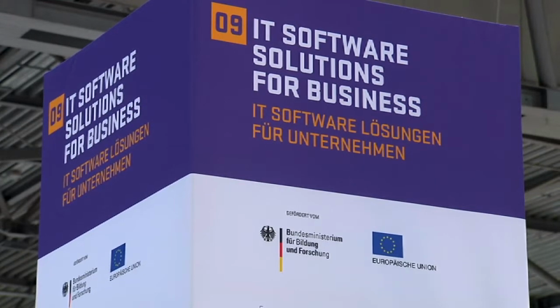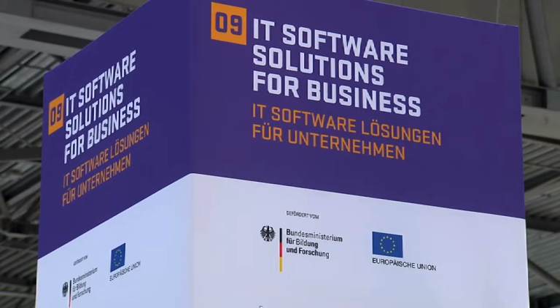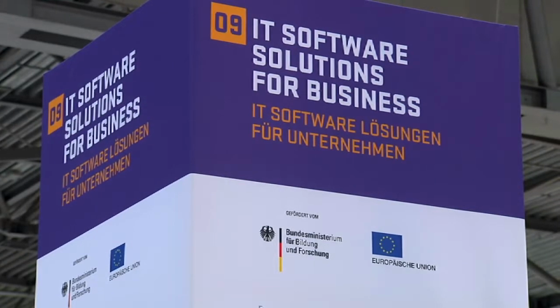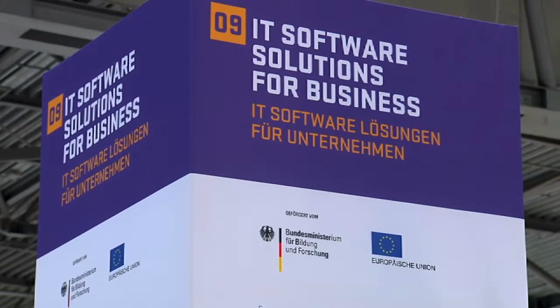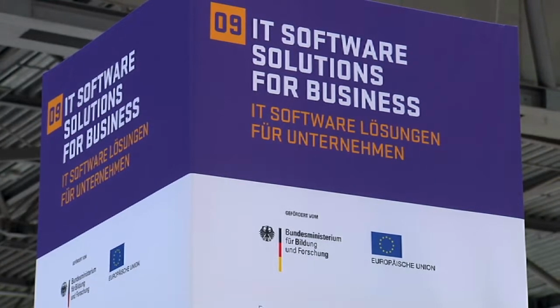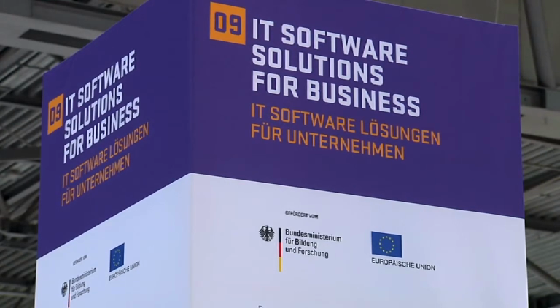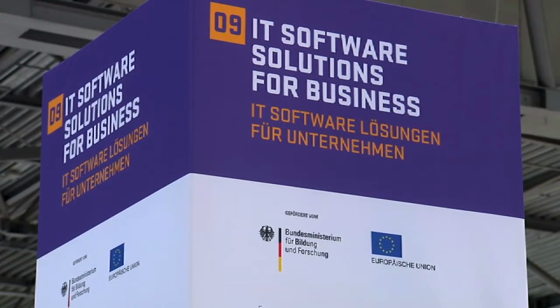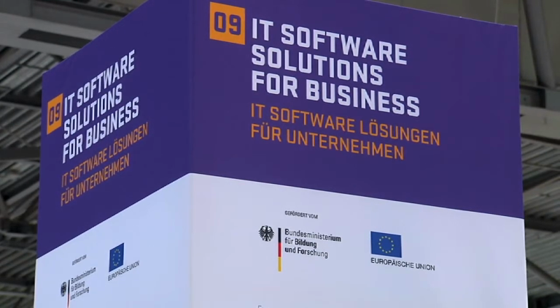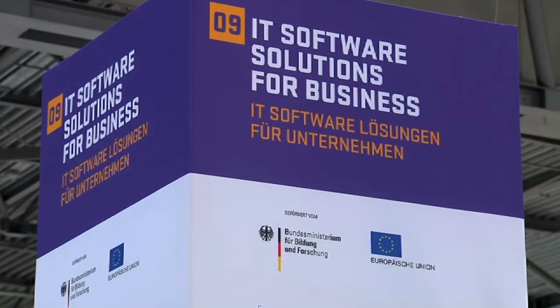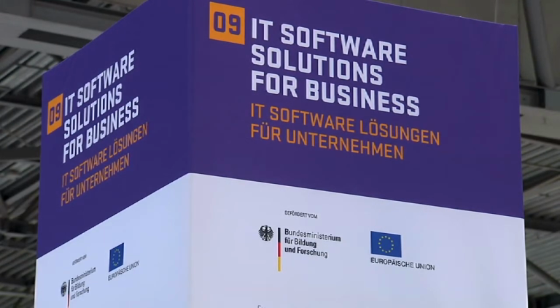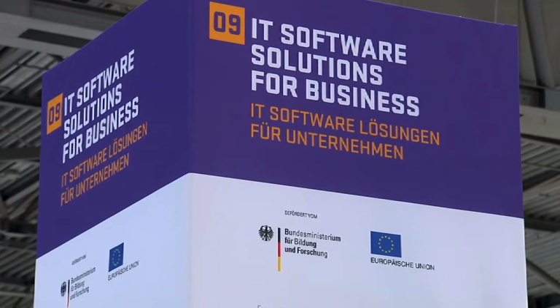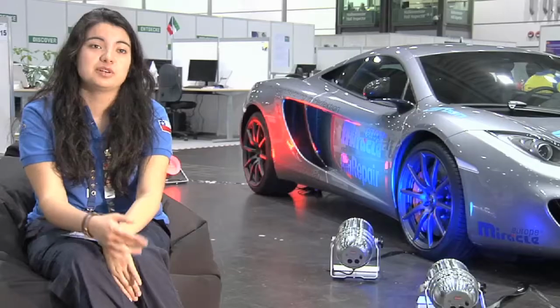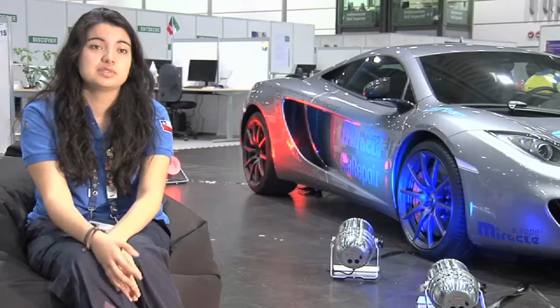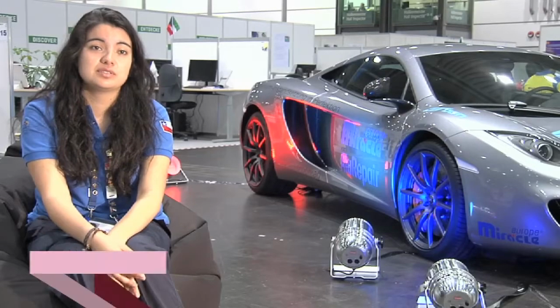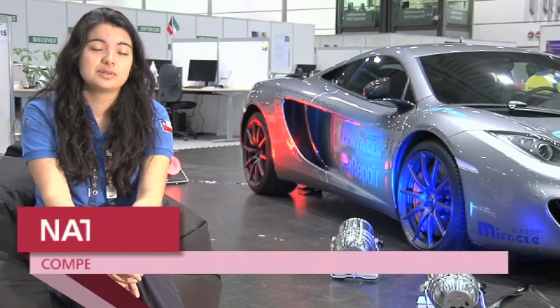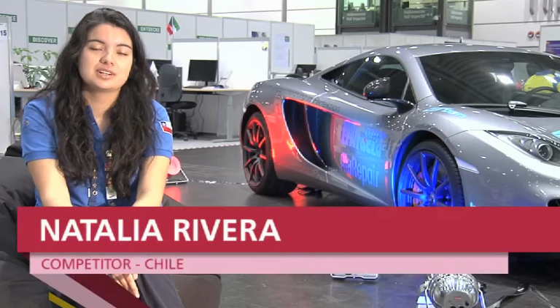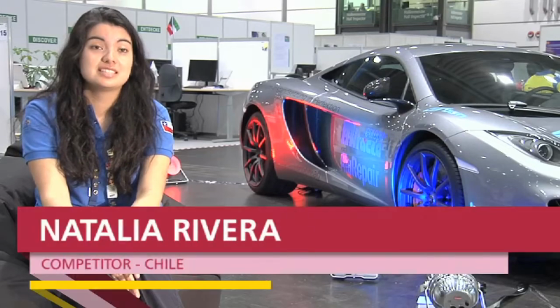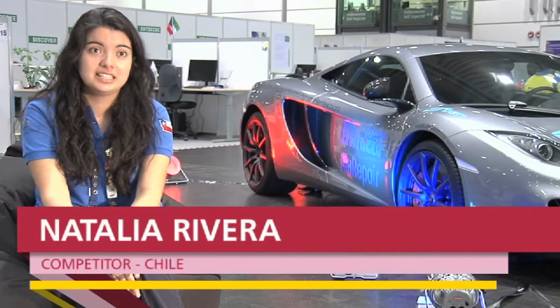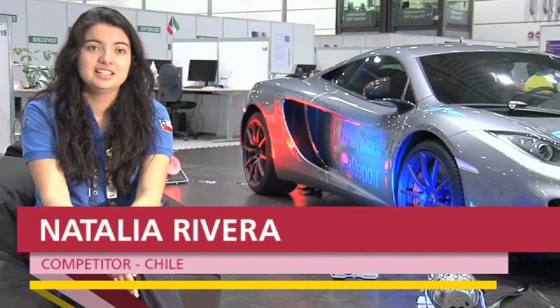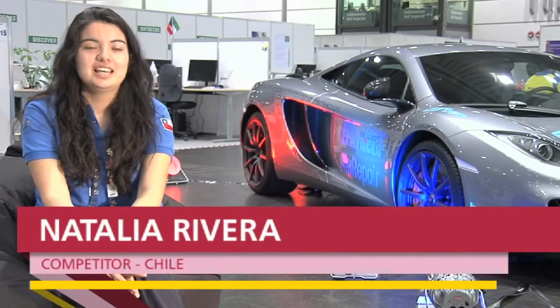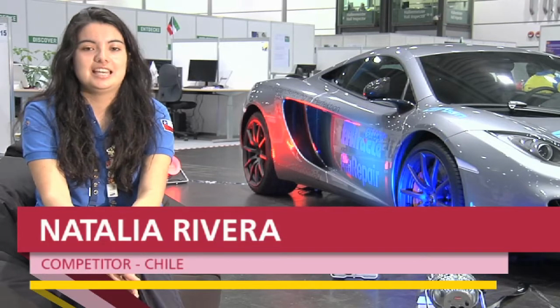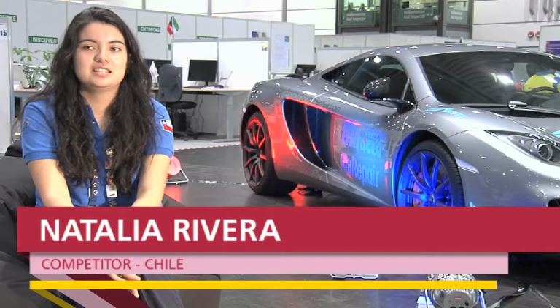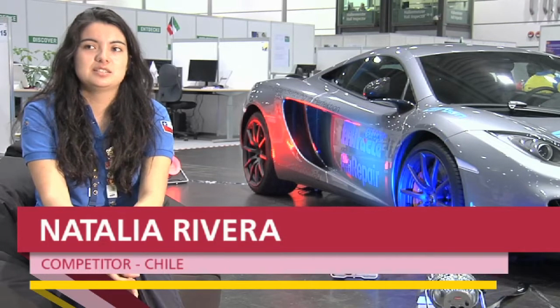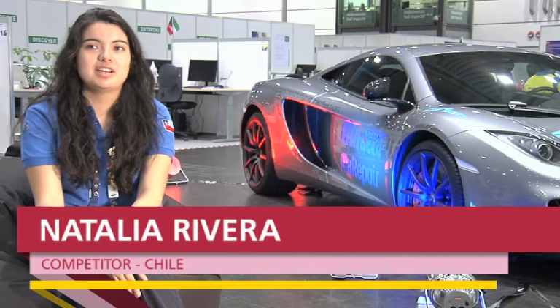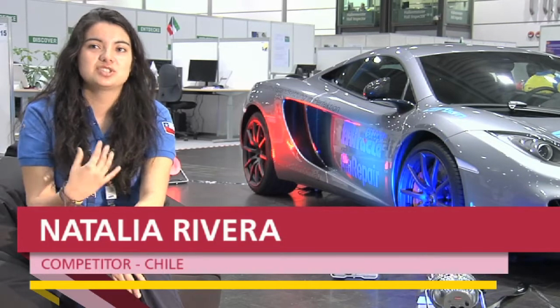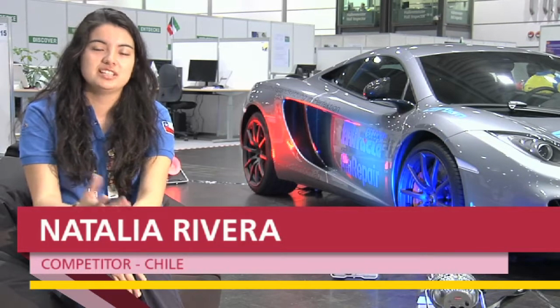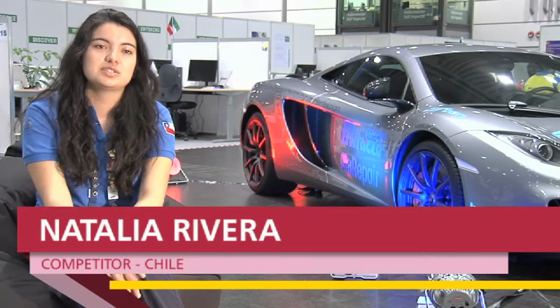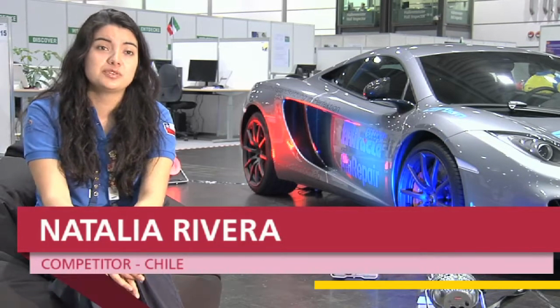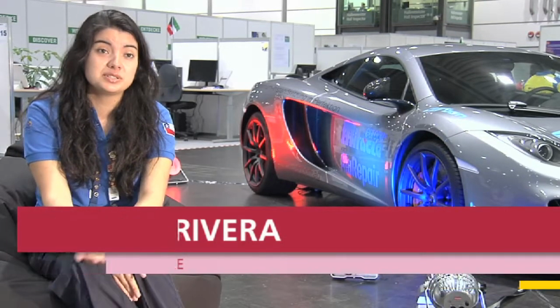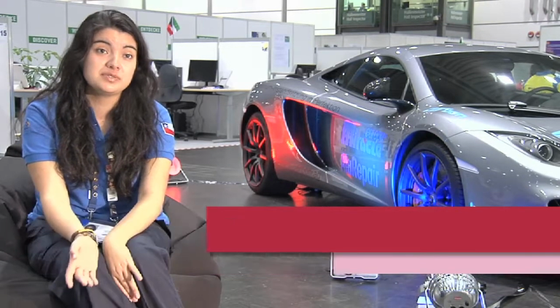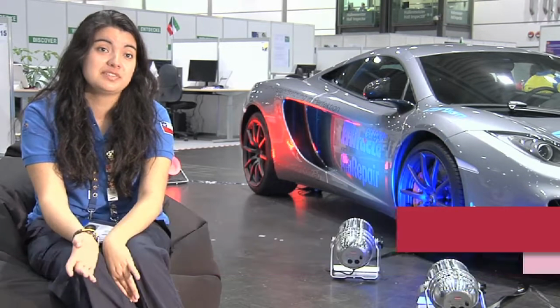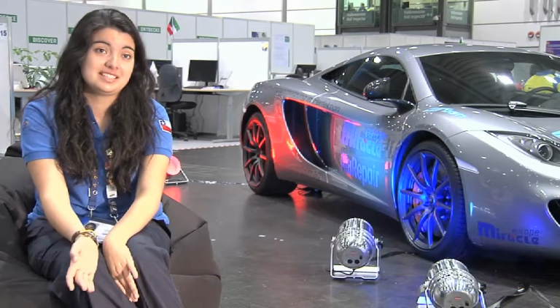My name is Natalia Rivera, I'm from Chile, and my skill is Software Solutions for Business.